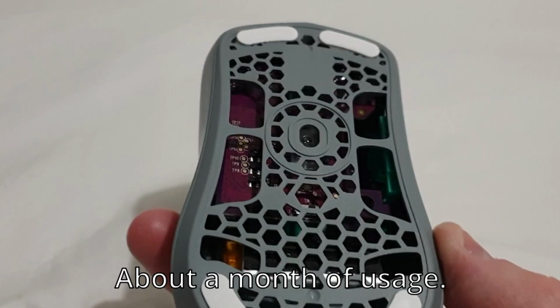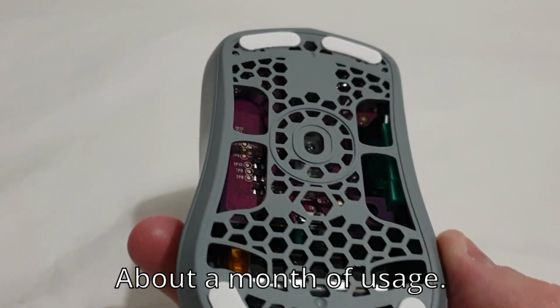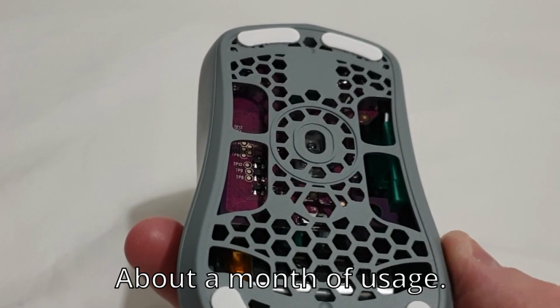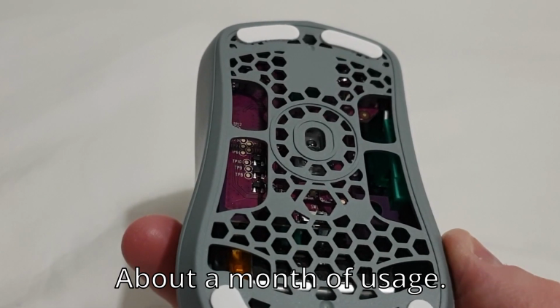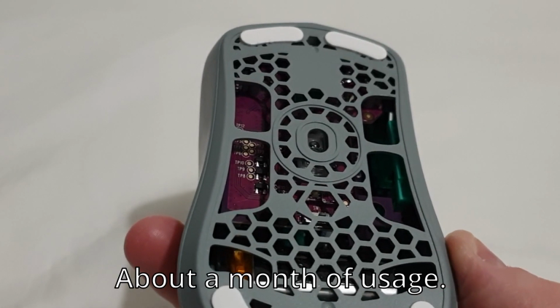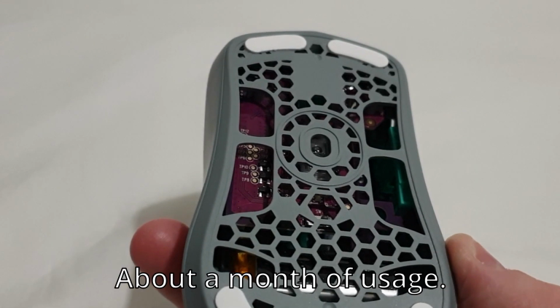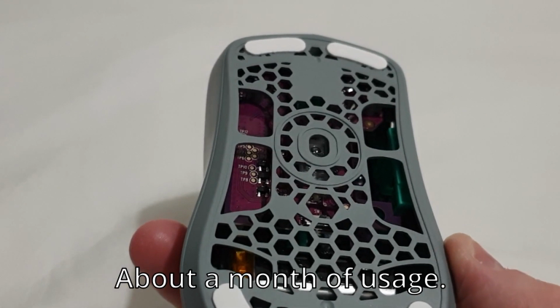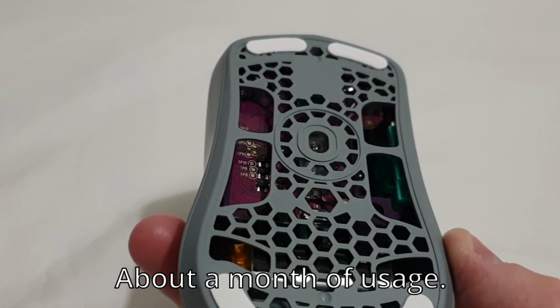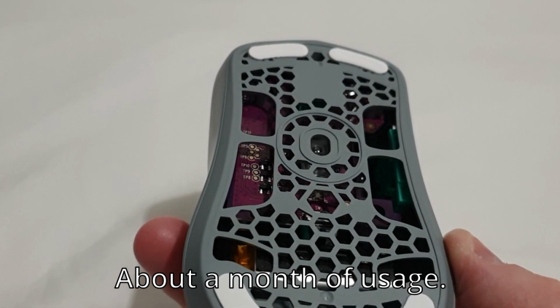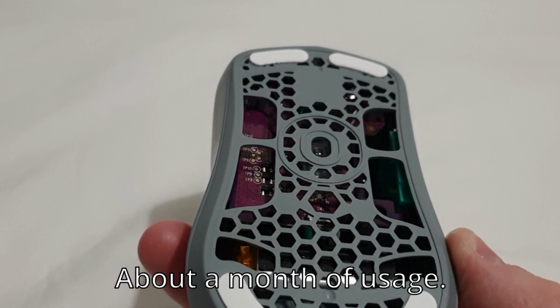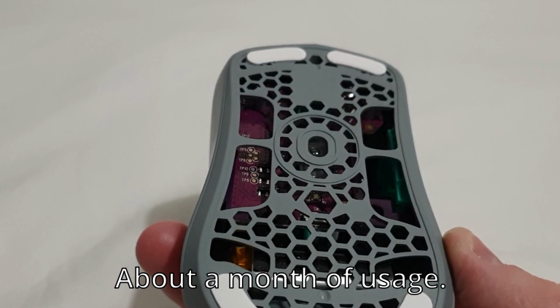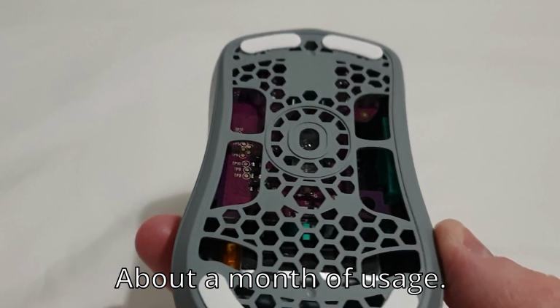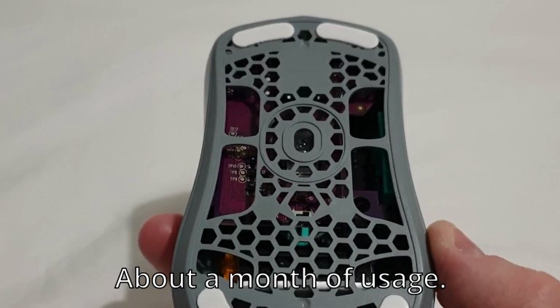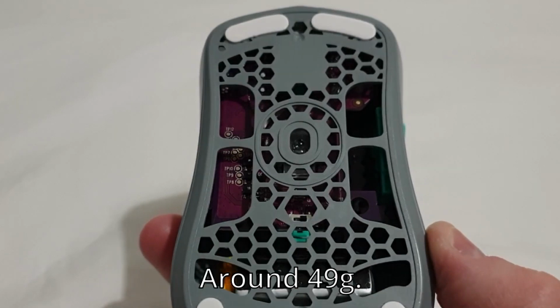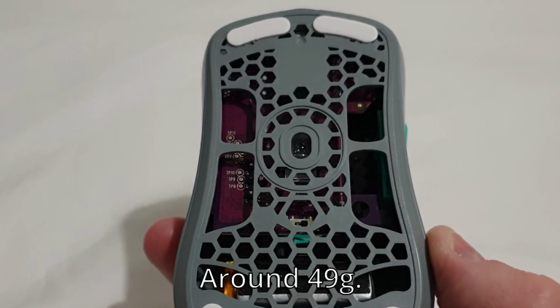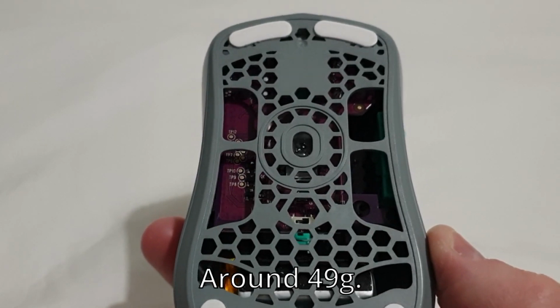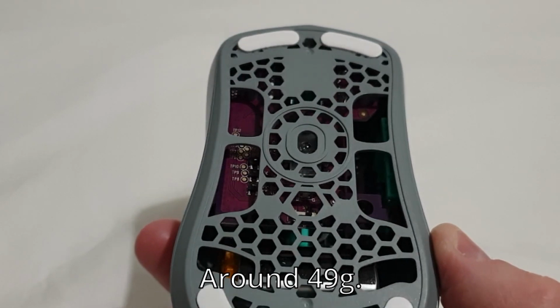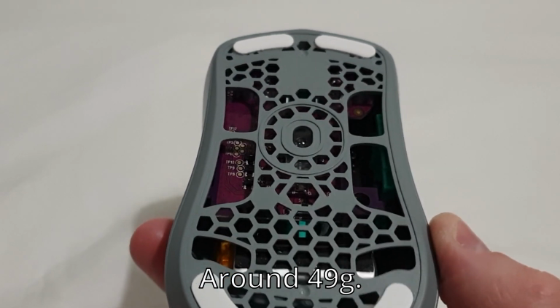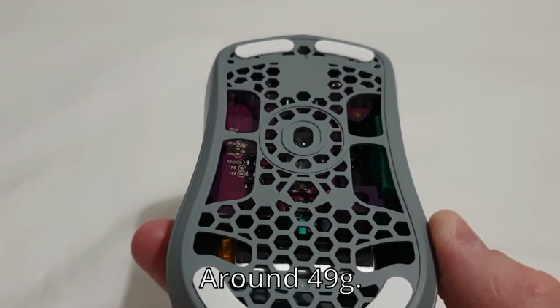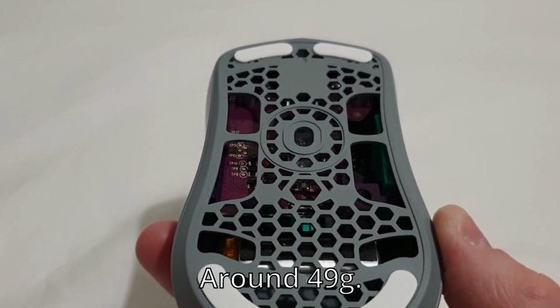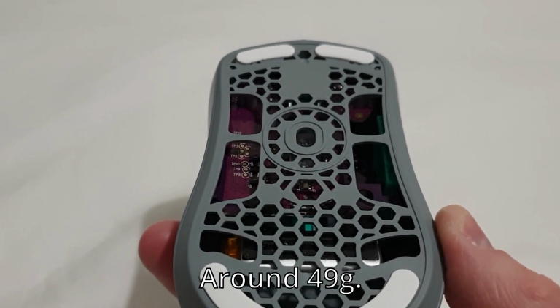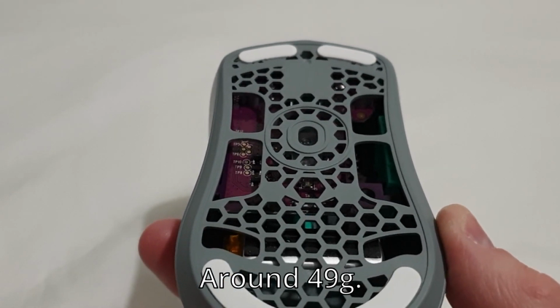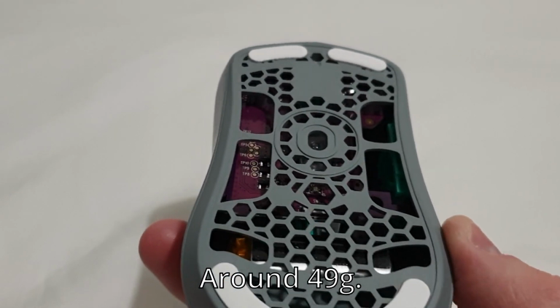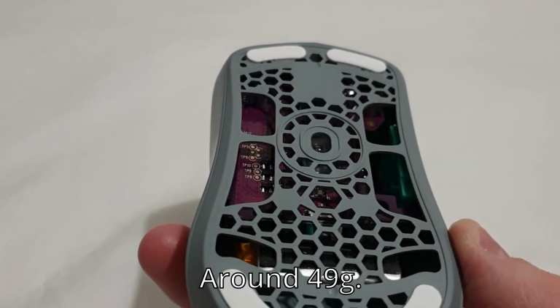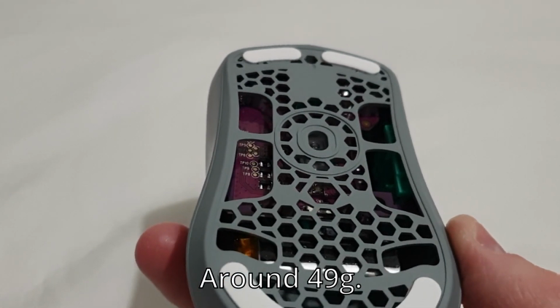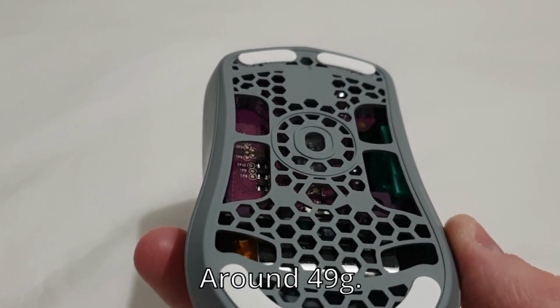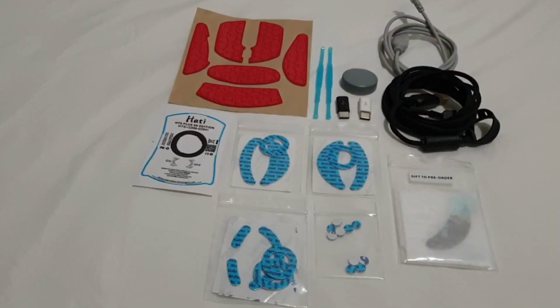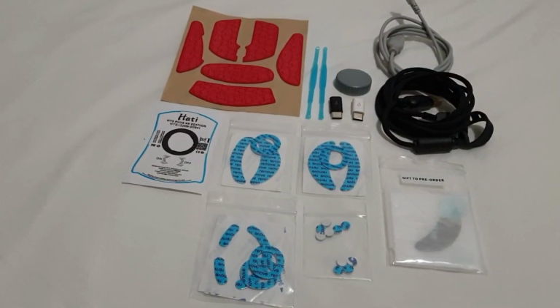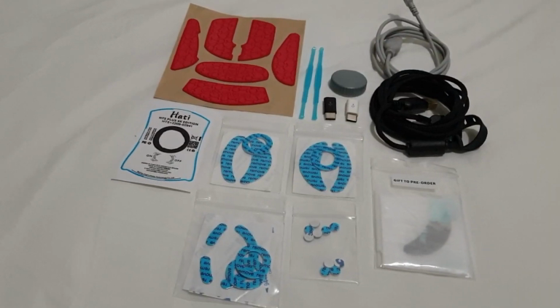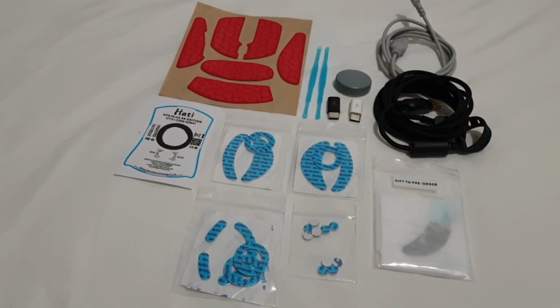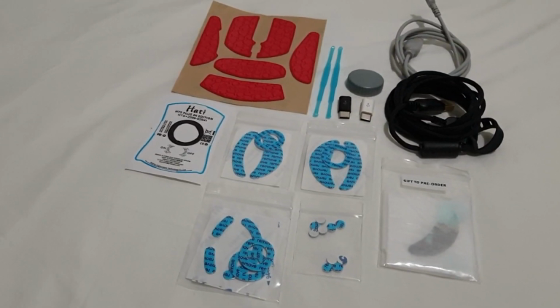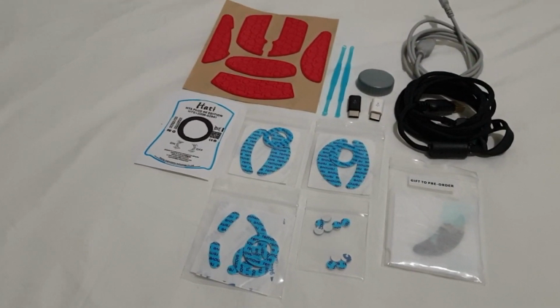I've been using this mouse for about a month. It's quite light, around 49 grams or so. You get a lot with your mouse.